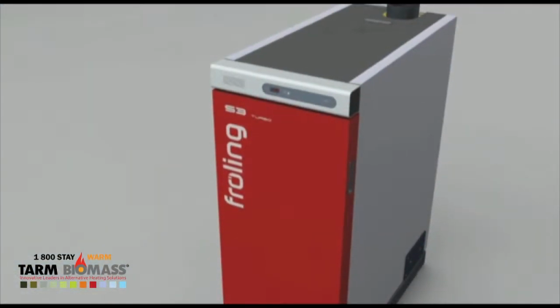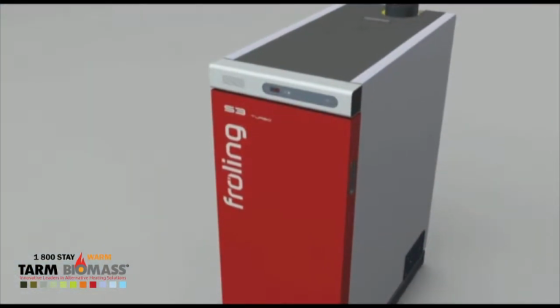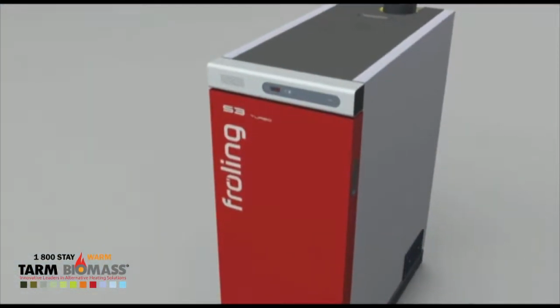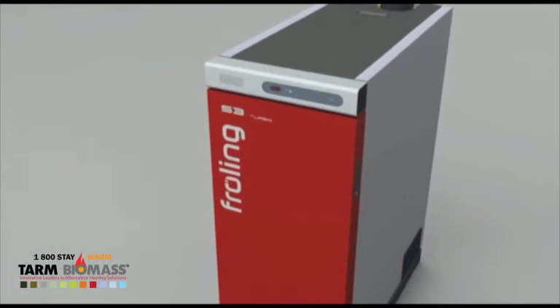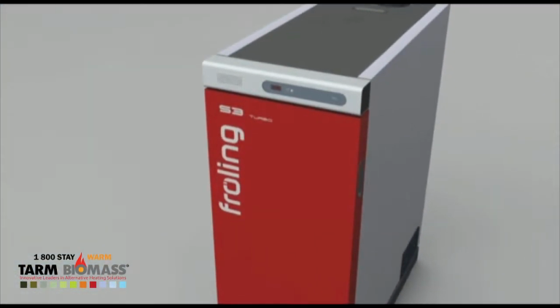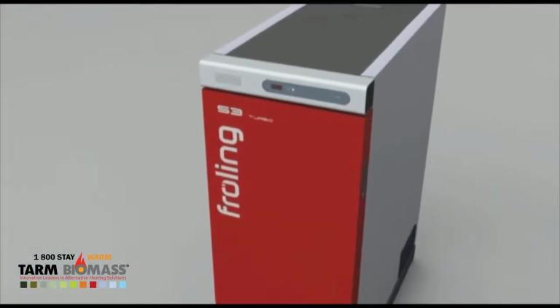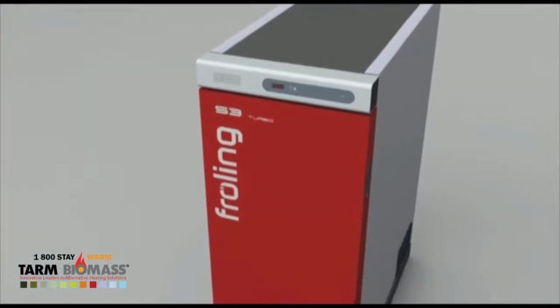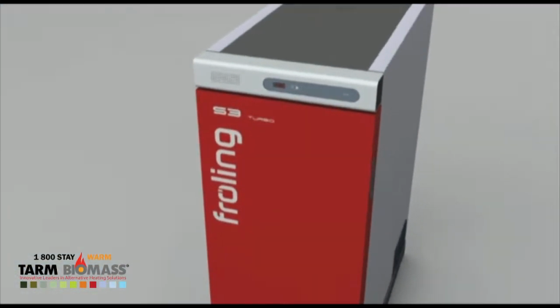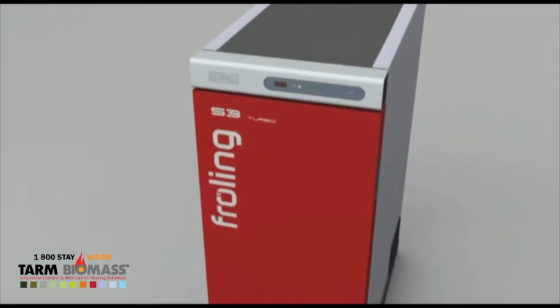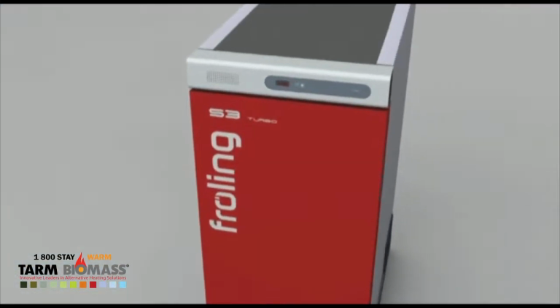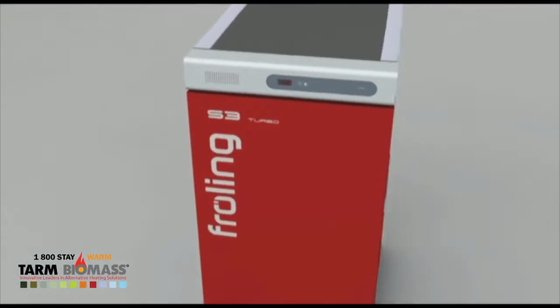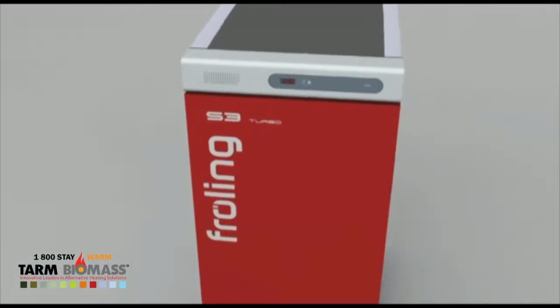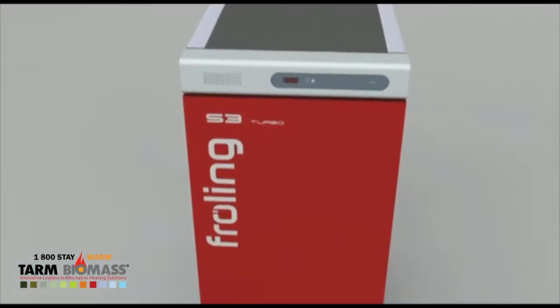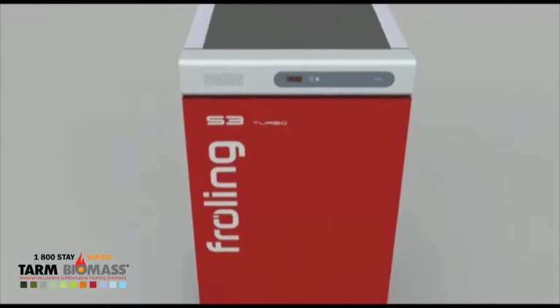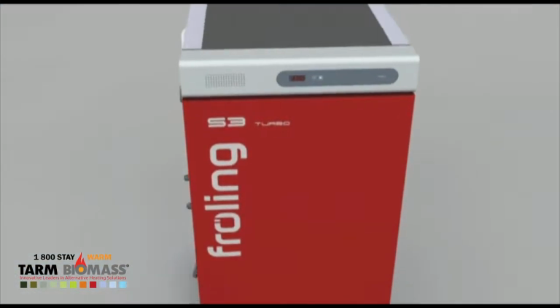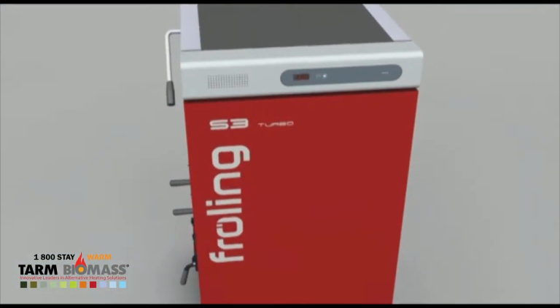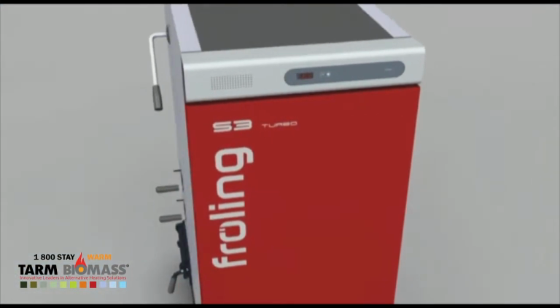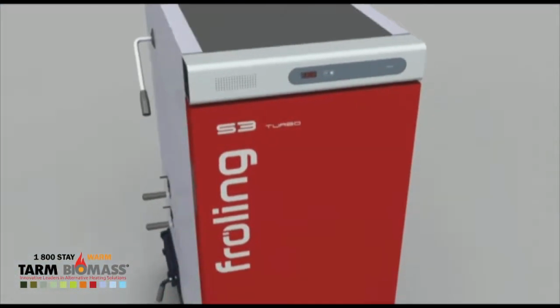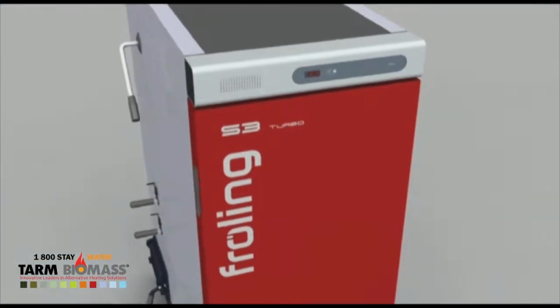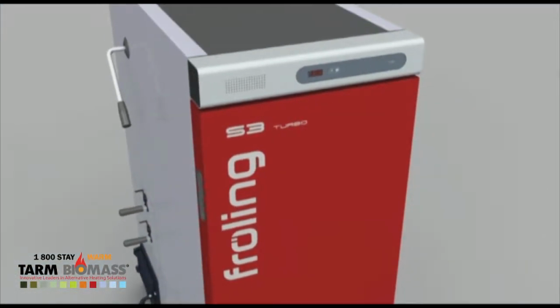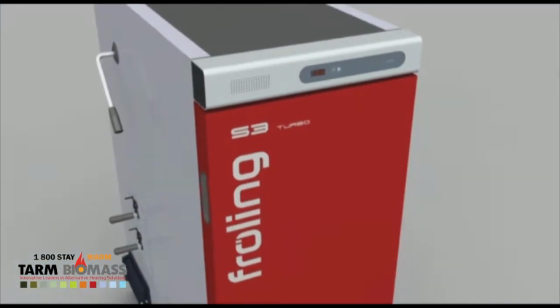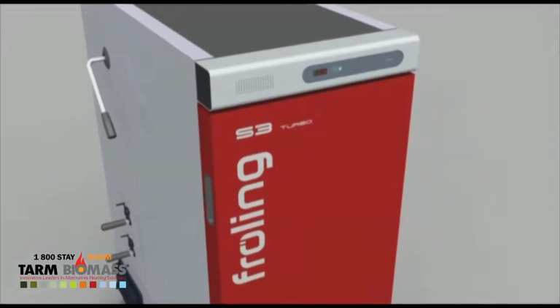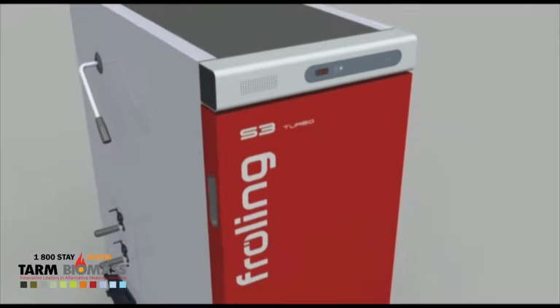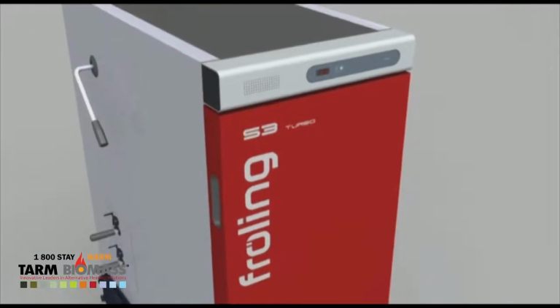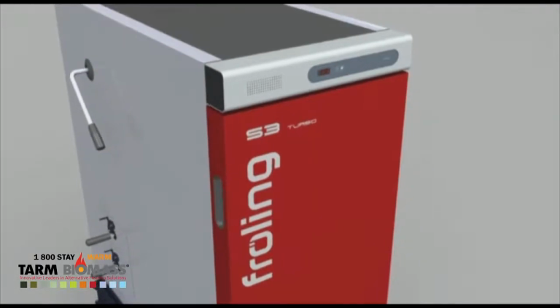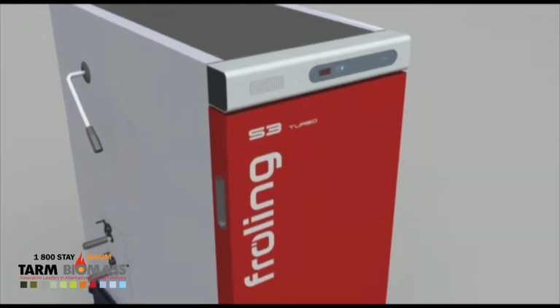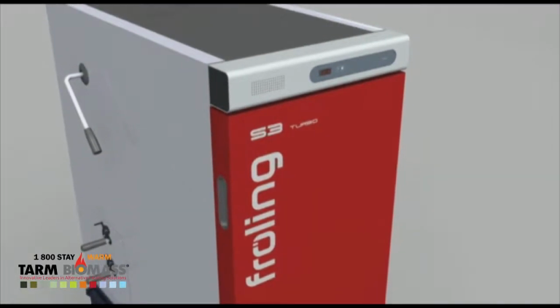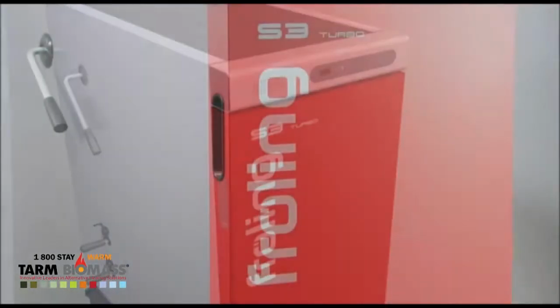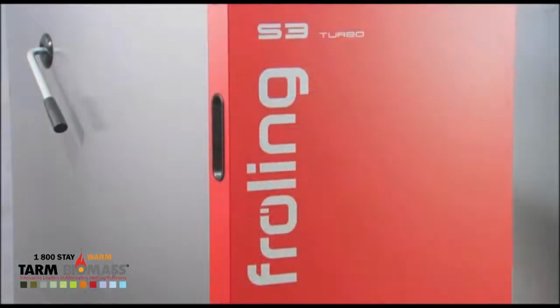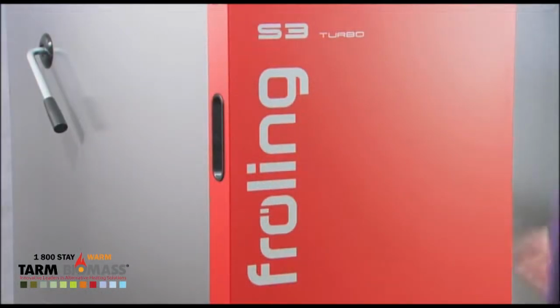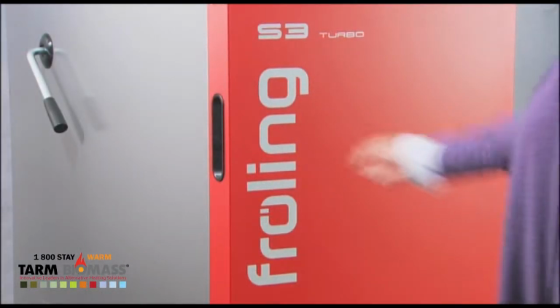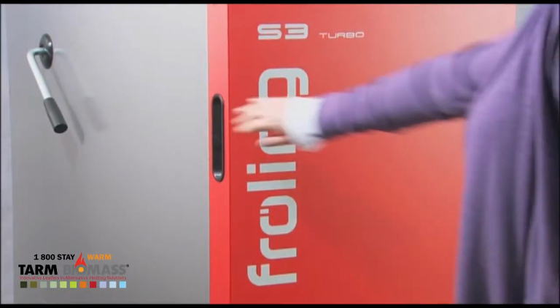Froling S3 Turbo Firewood Boiler — the new generation of firewood boilers.